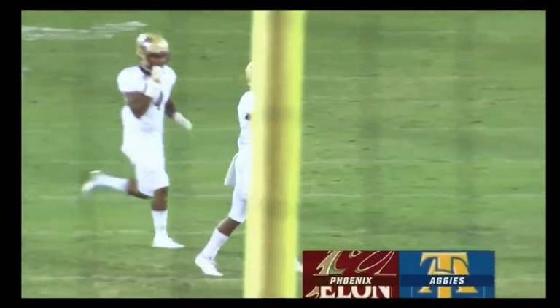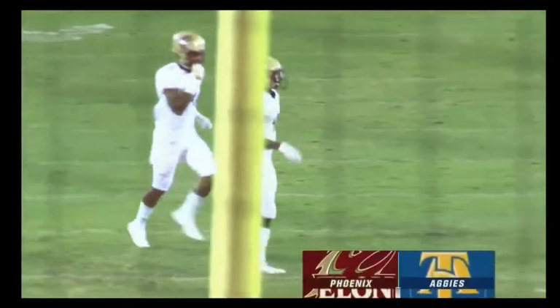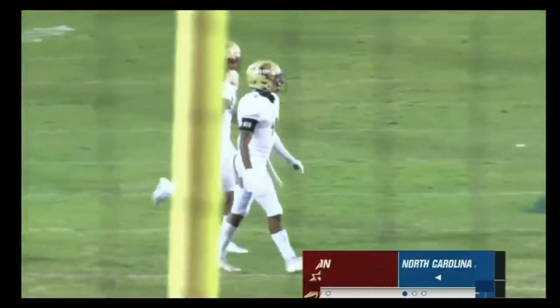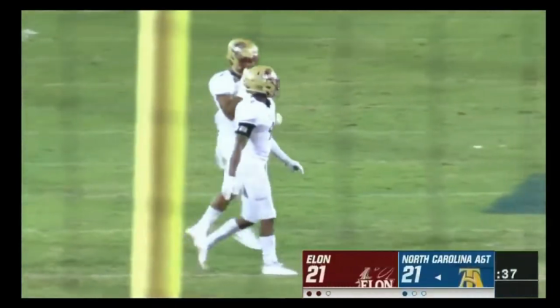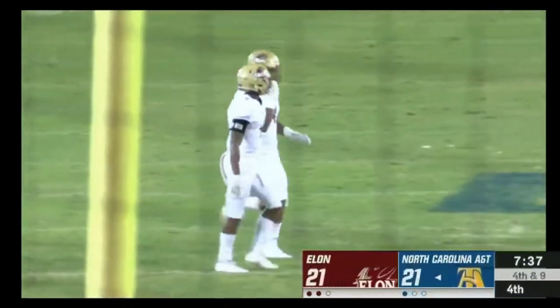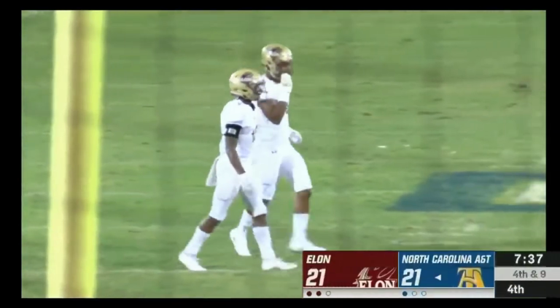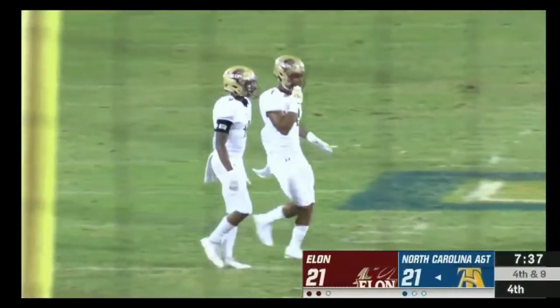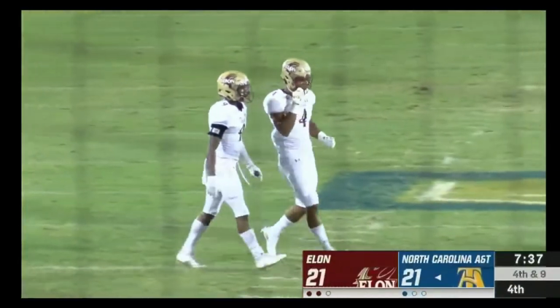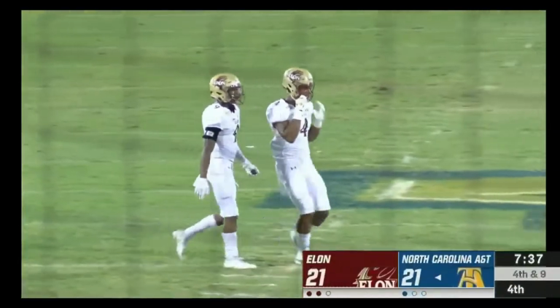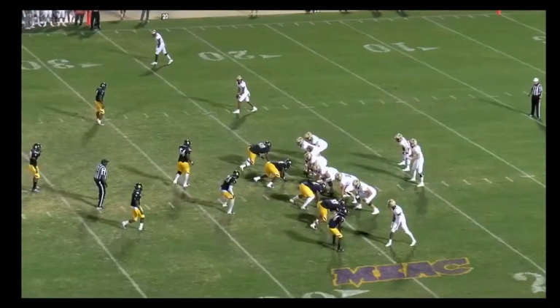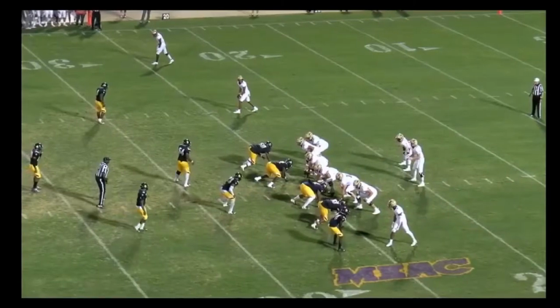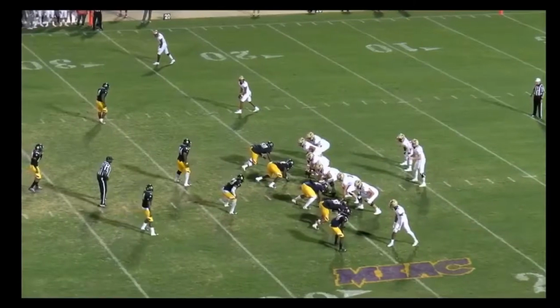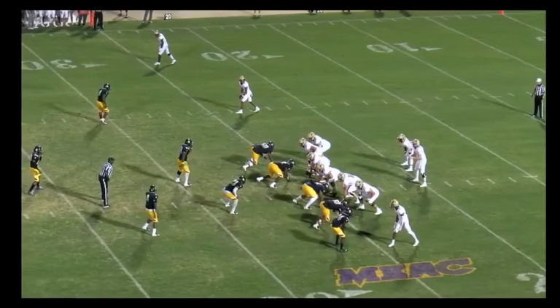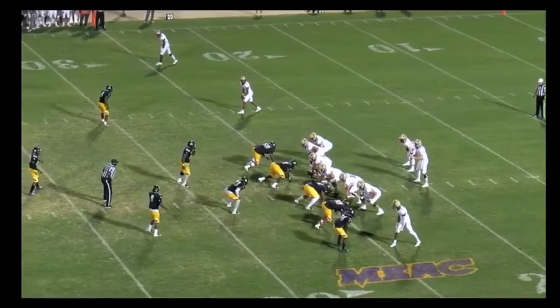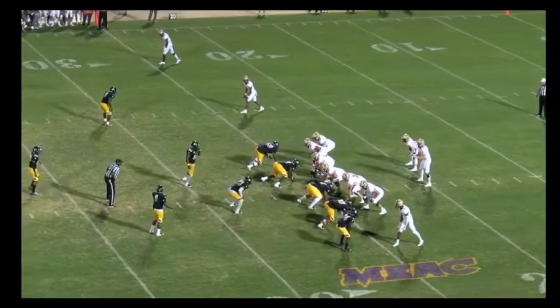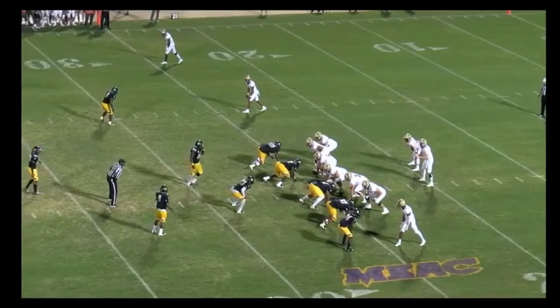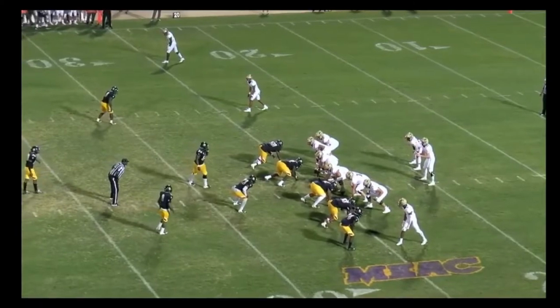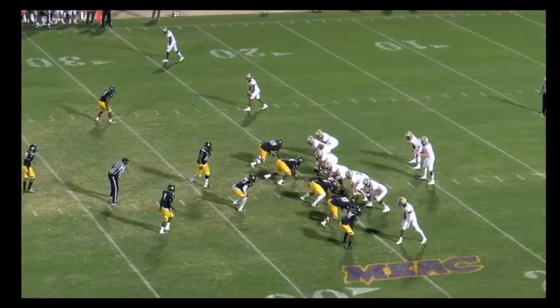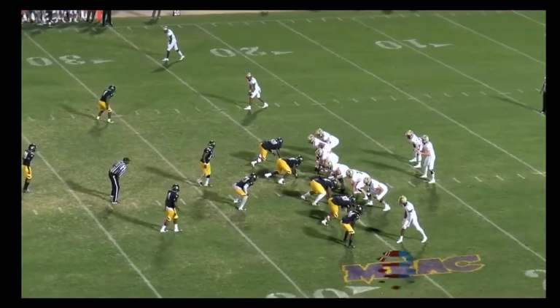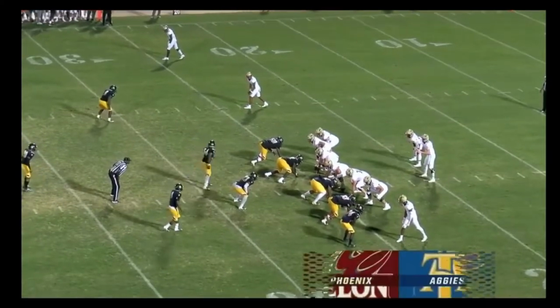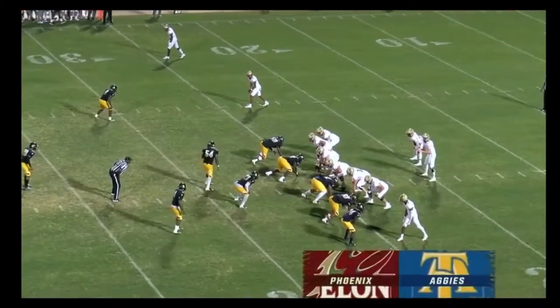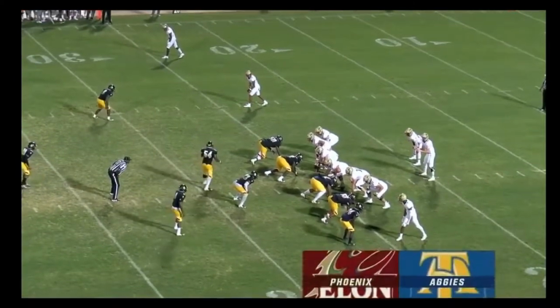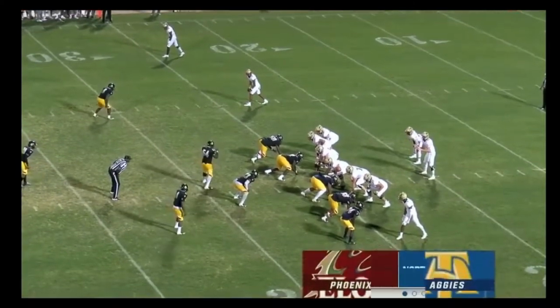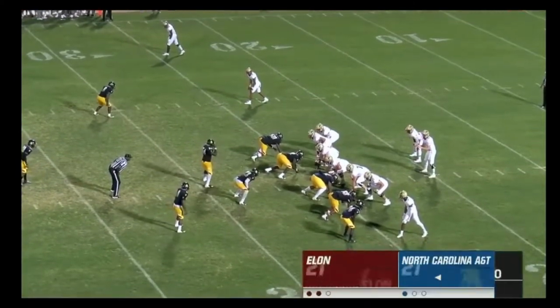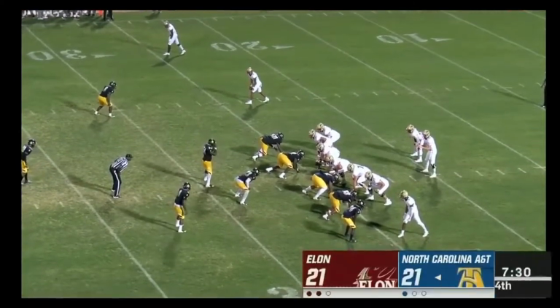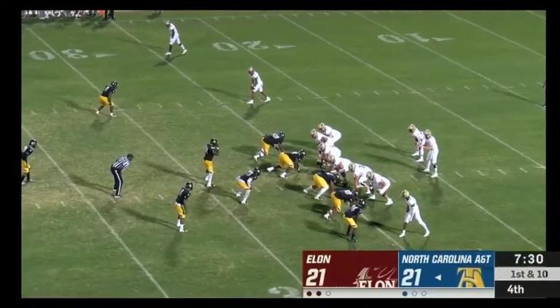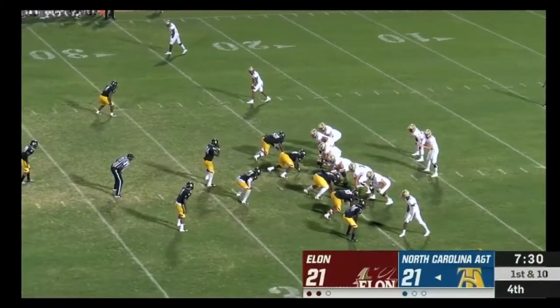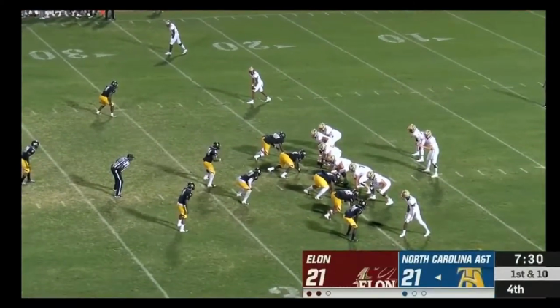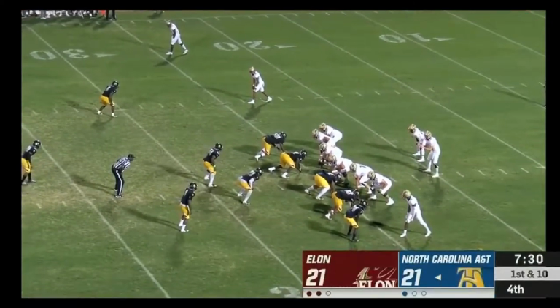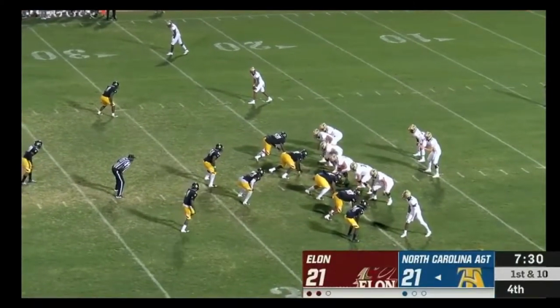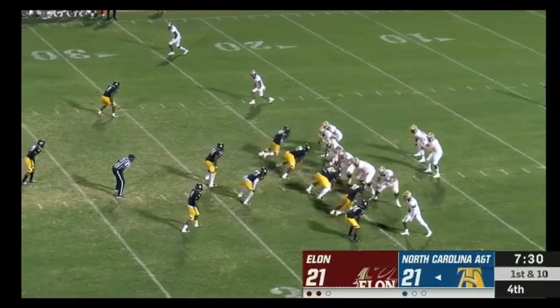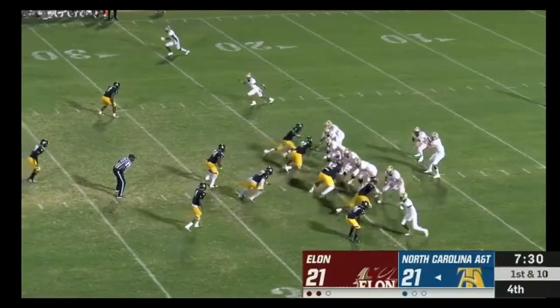And the big defensive stand. Davis Cheek in the gun.